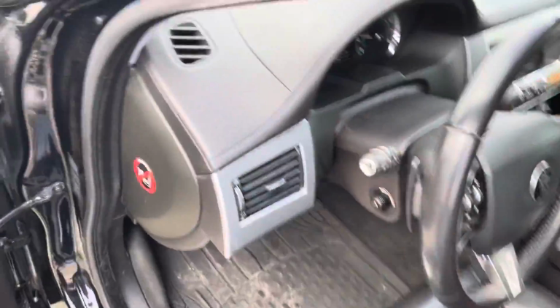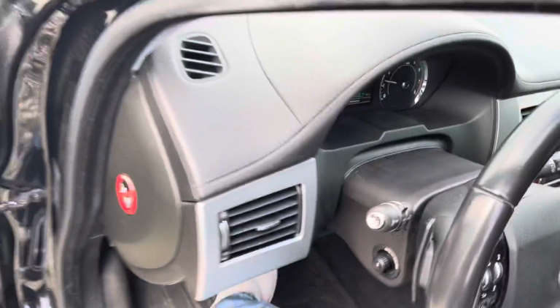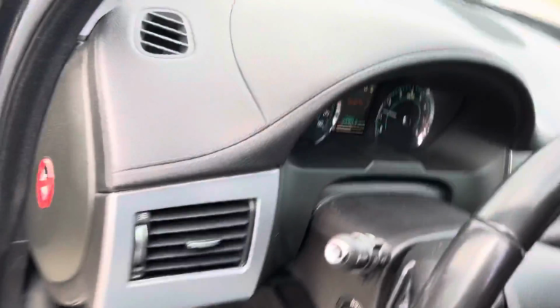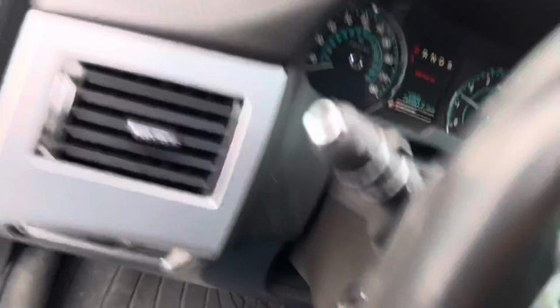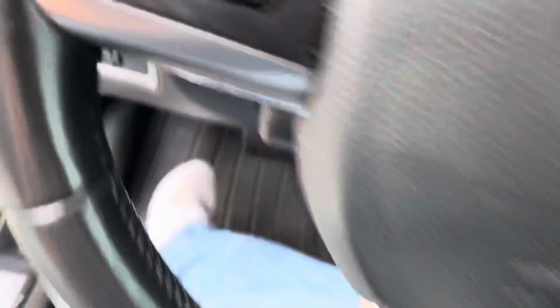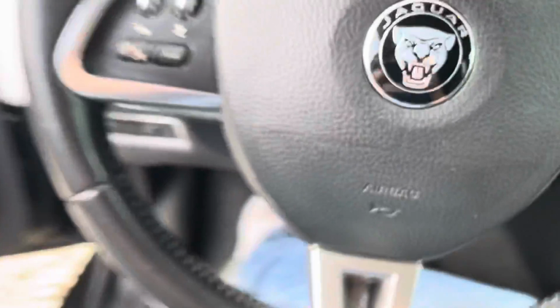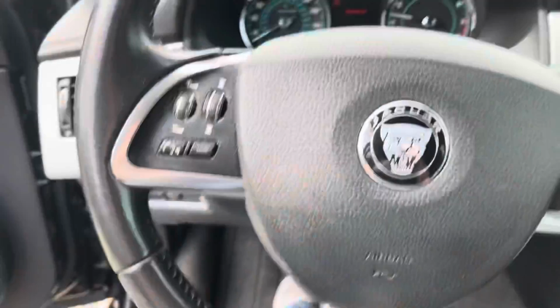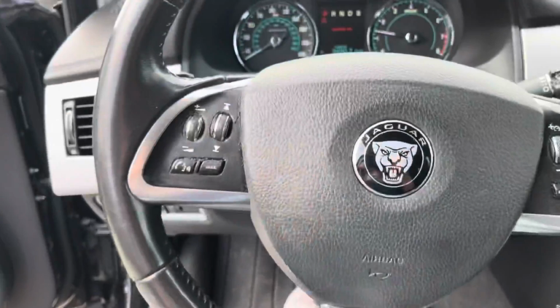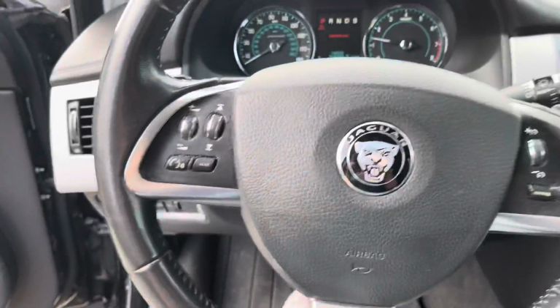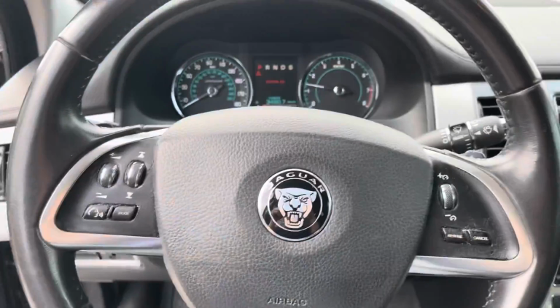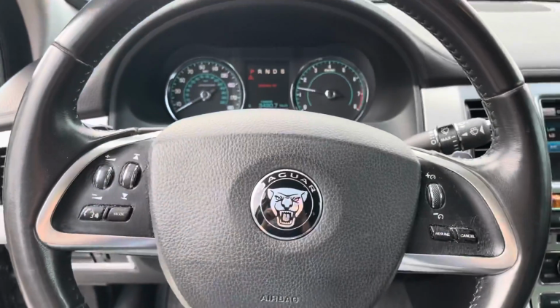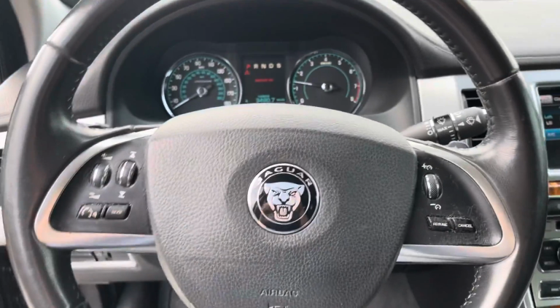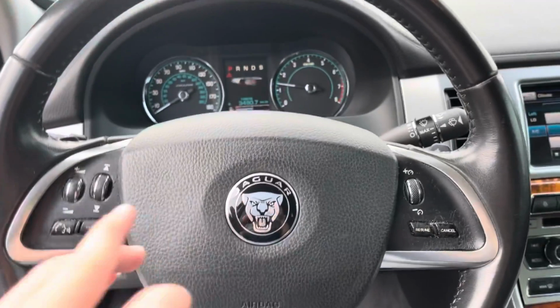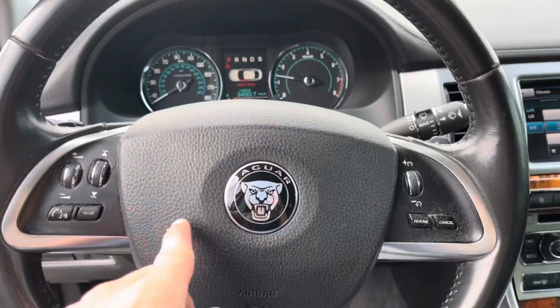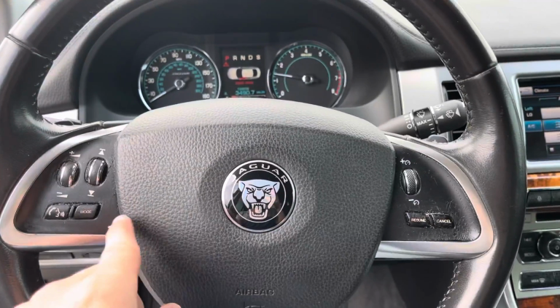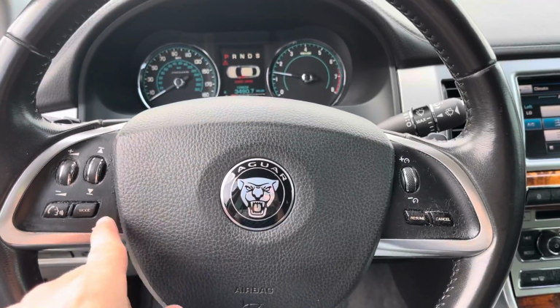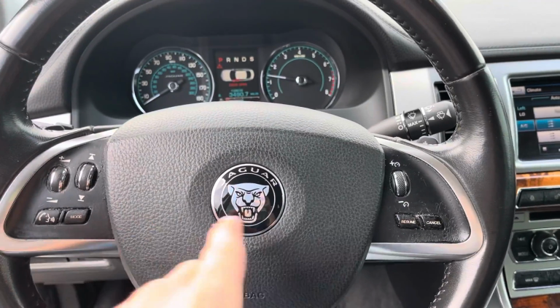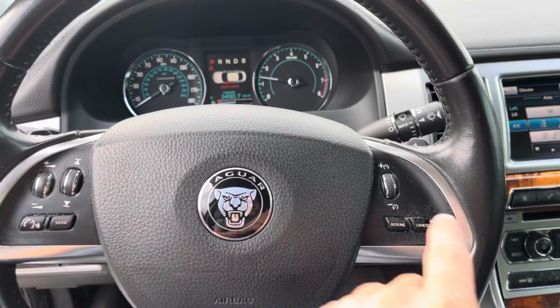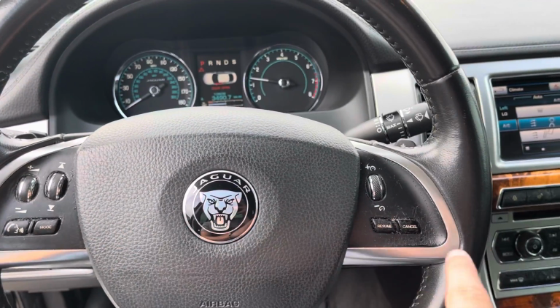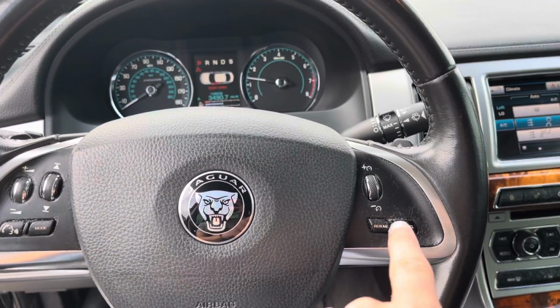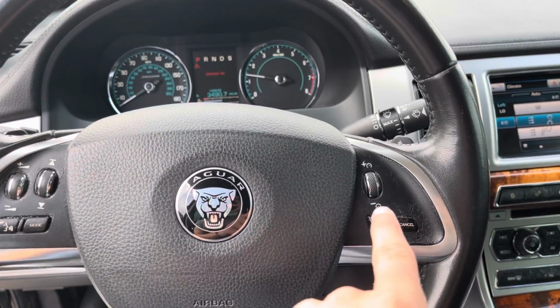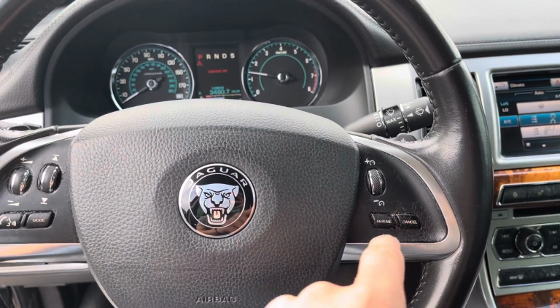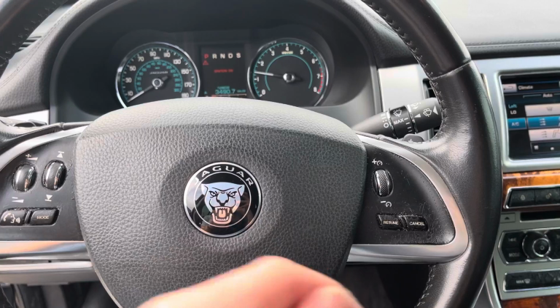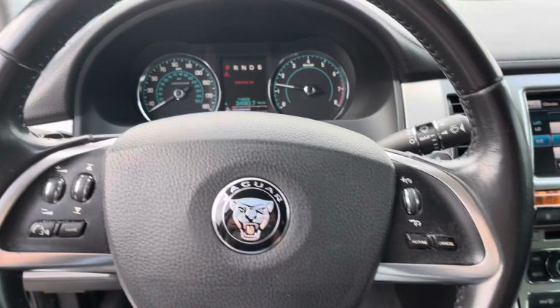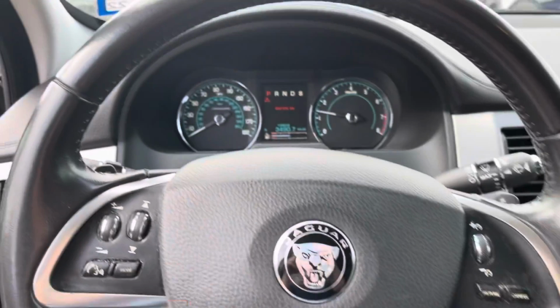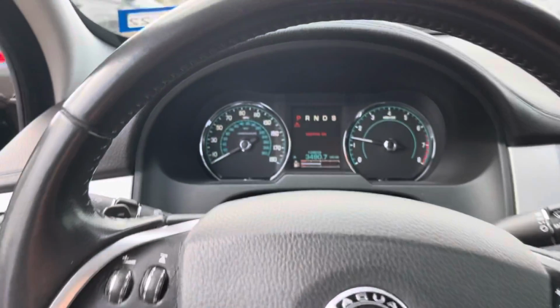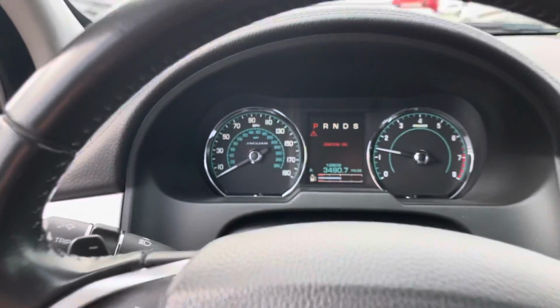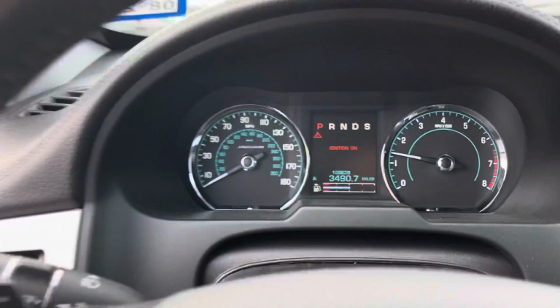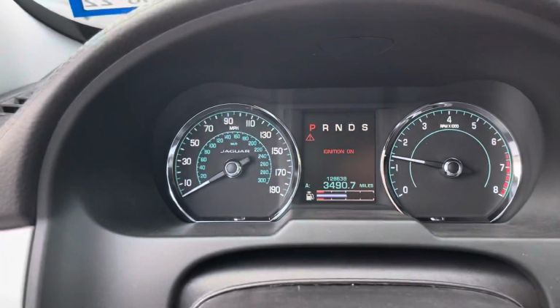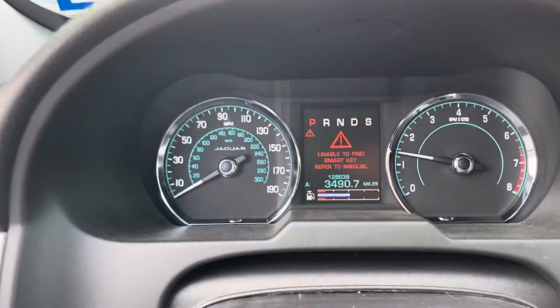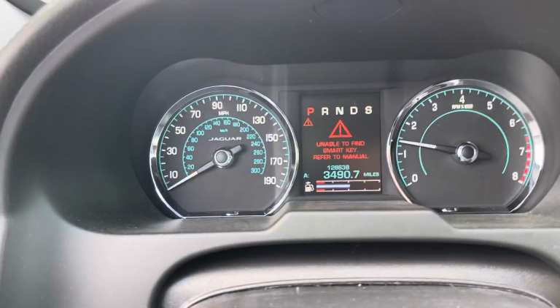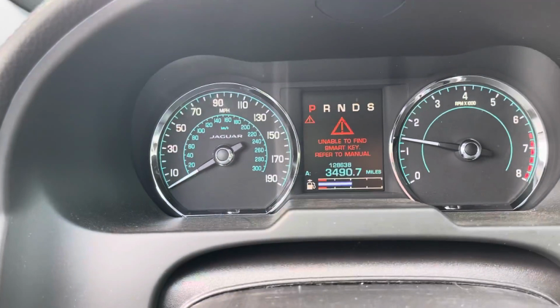Come on inside. You can do your volume control on this side. You can also do your cruise controls on this side. As you can see the odometer right there.